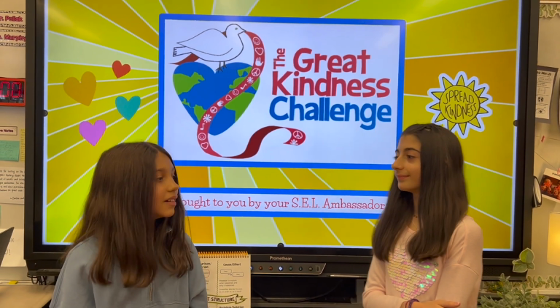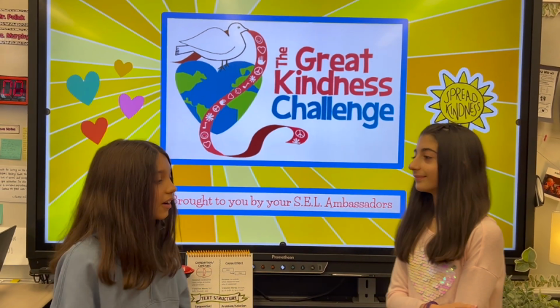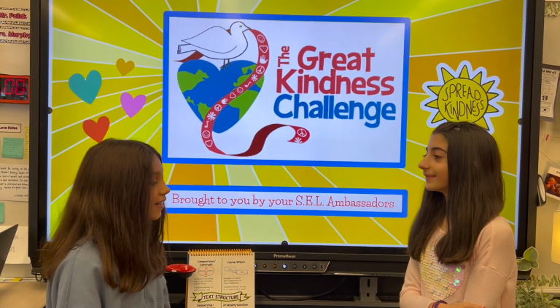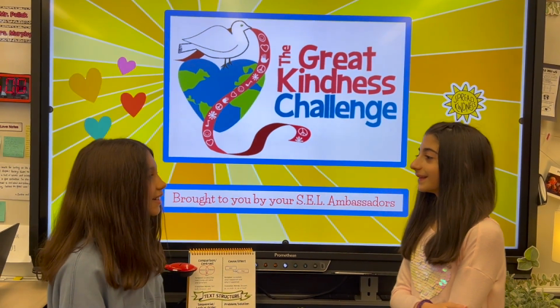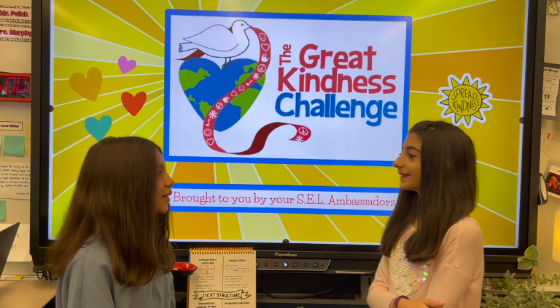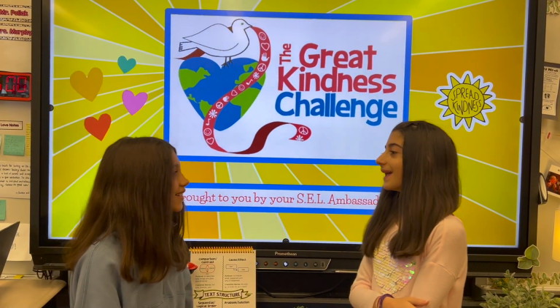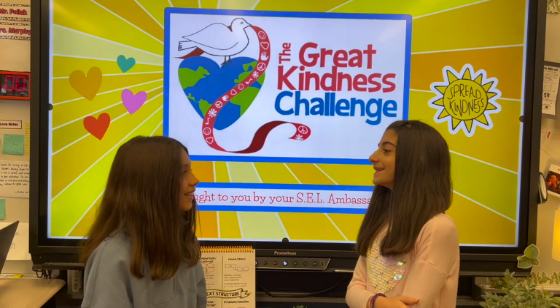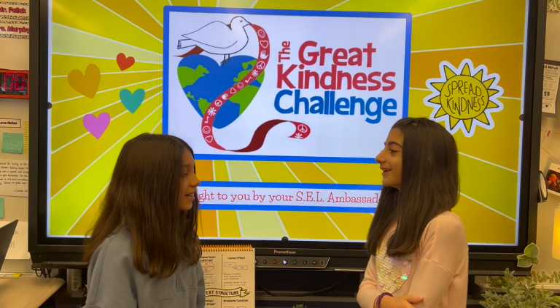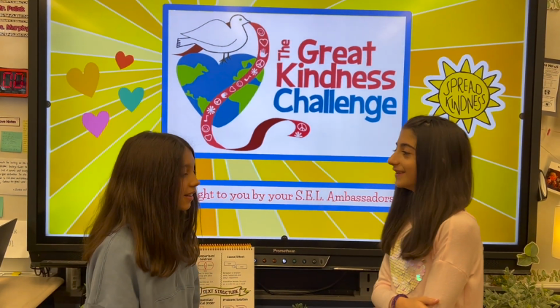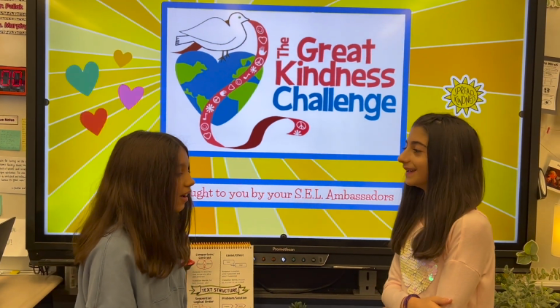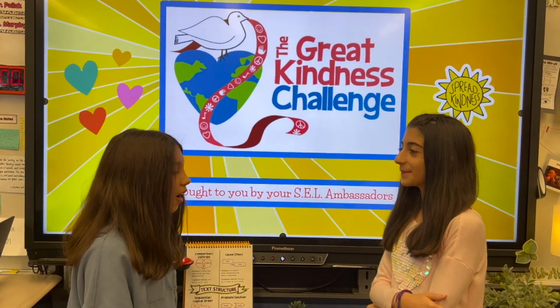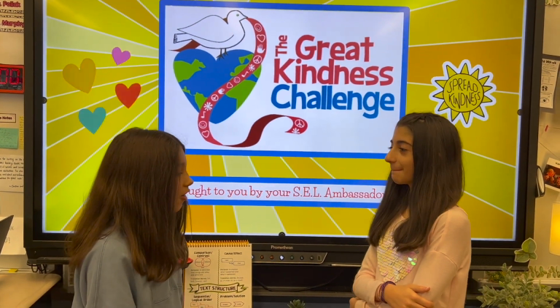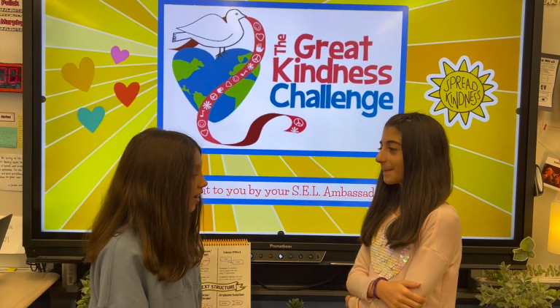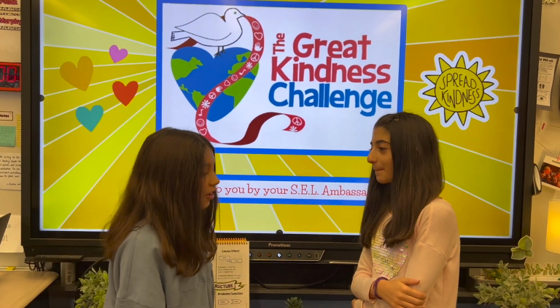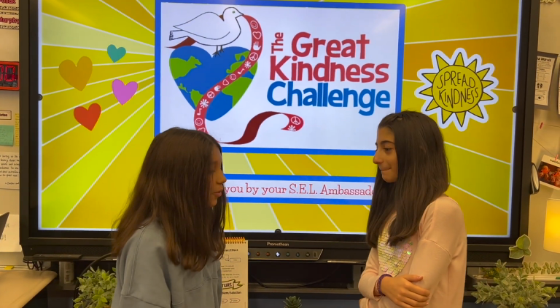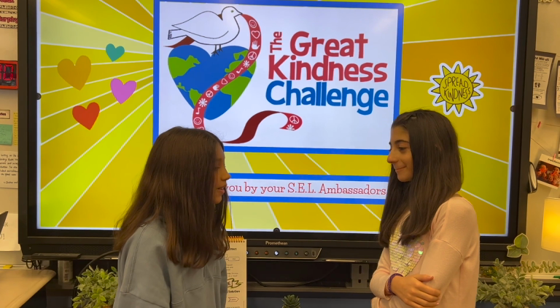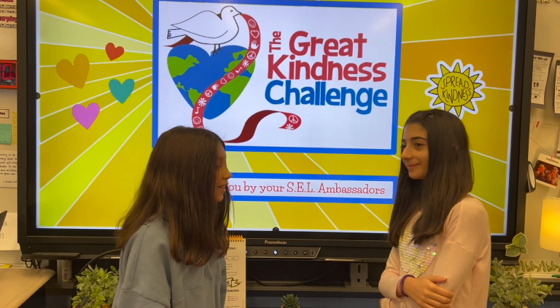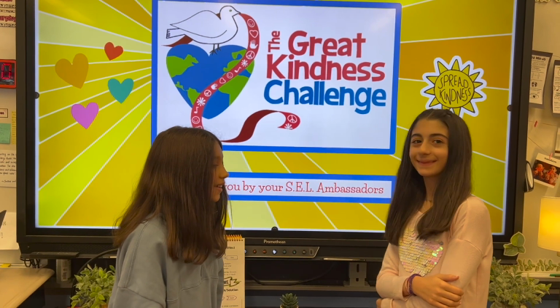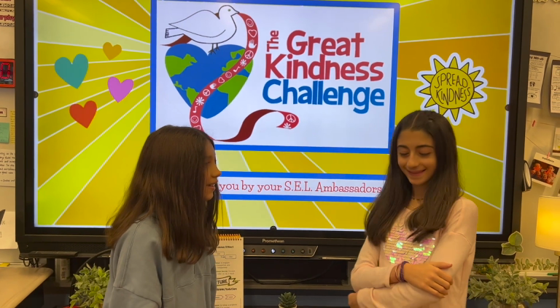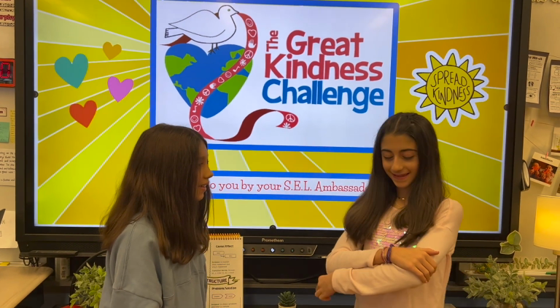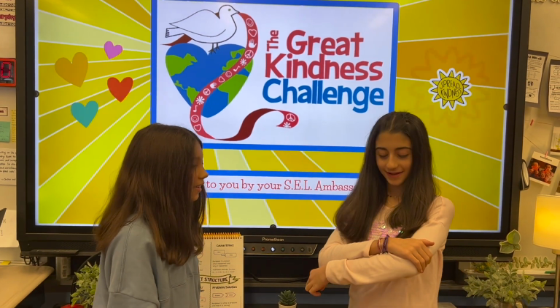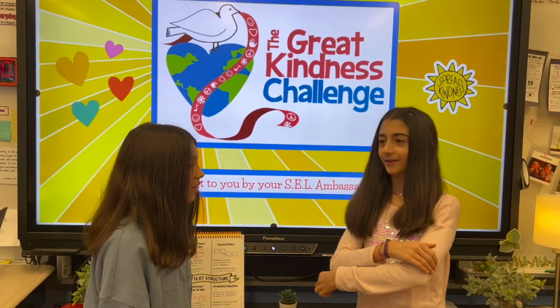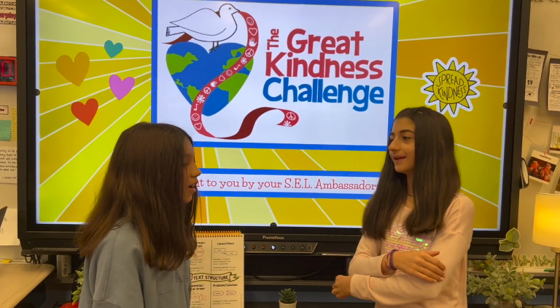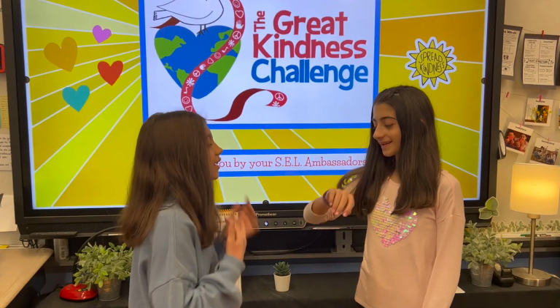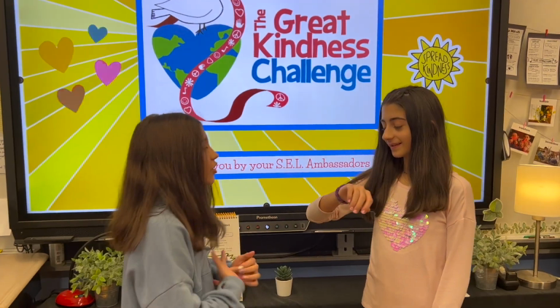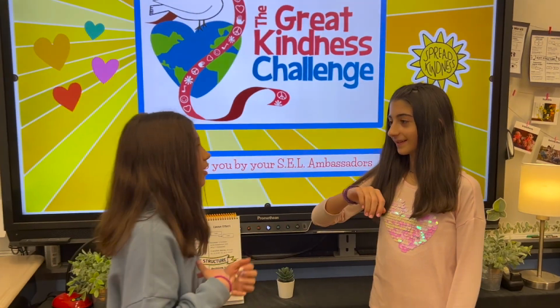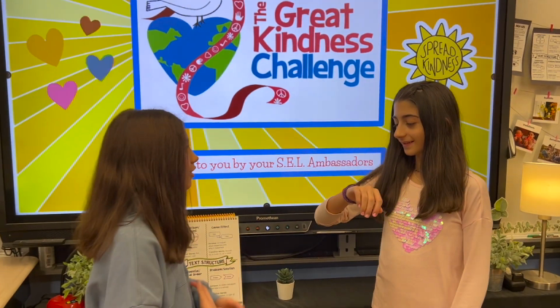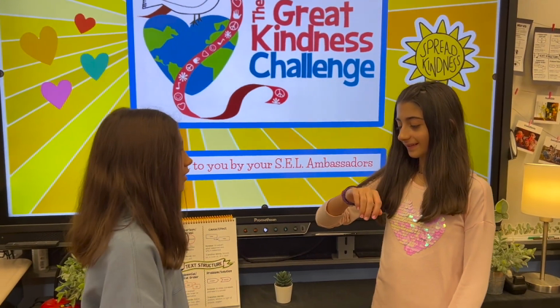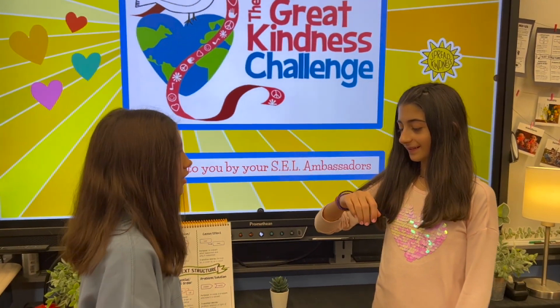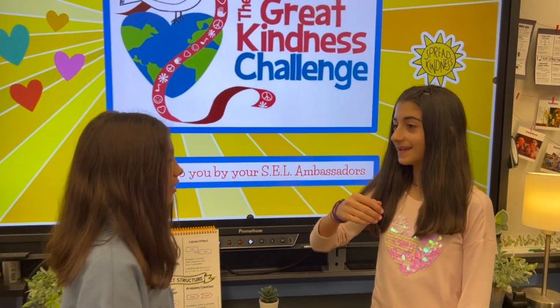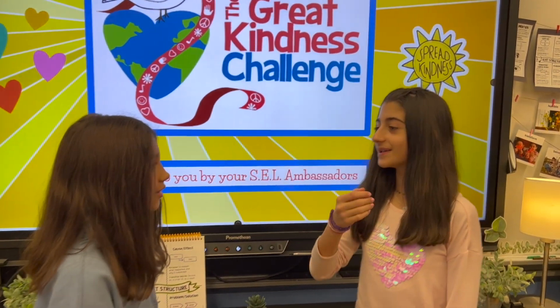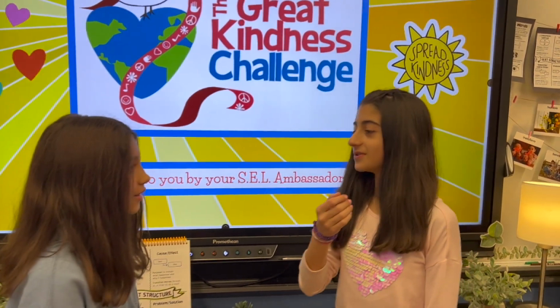Hi, Serapina. Oh, I love your bracelet. Thank you. Can I try it on? Yeah, sure.